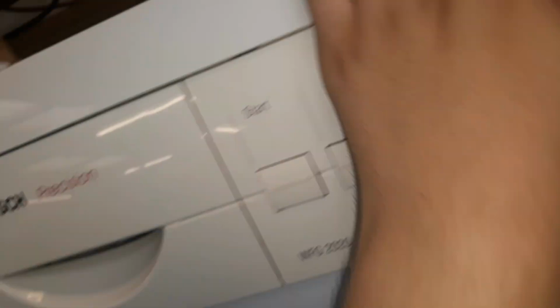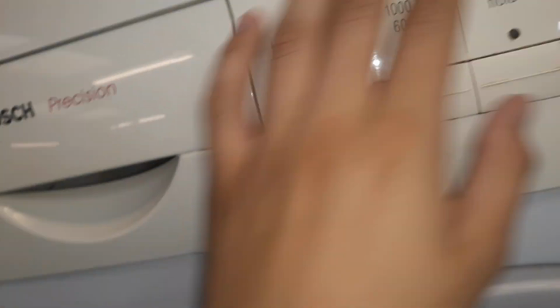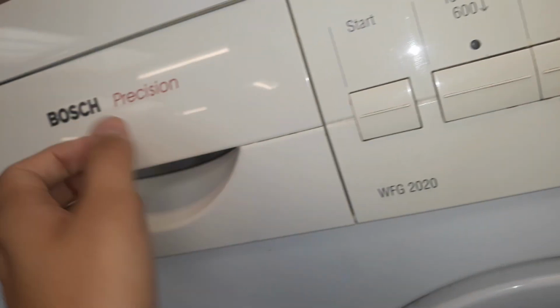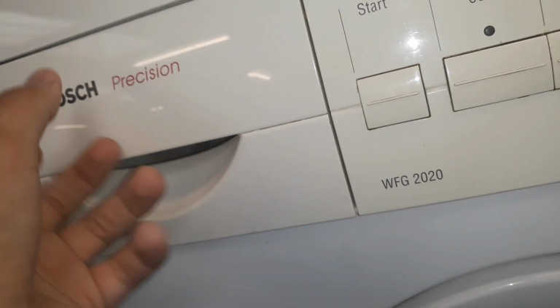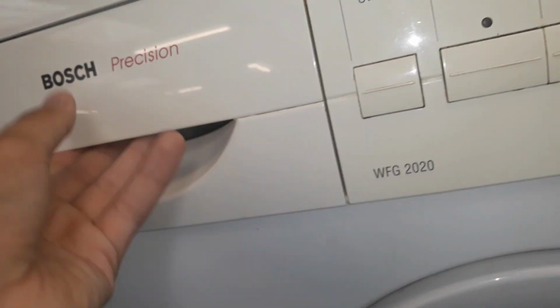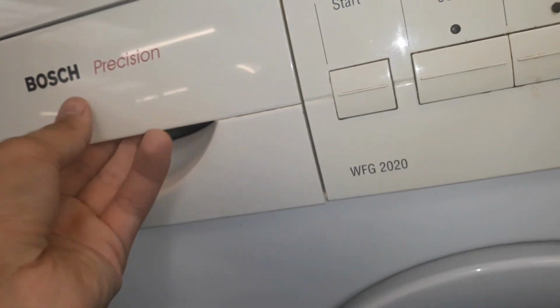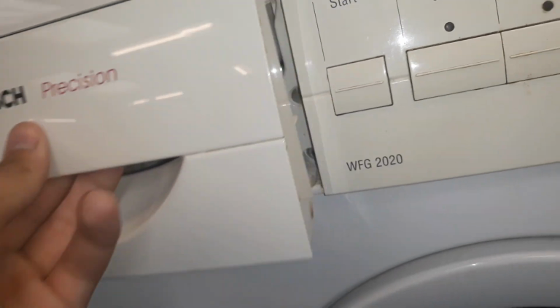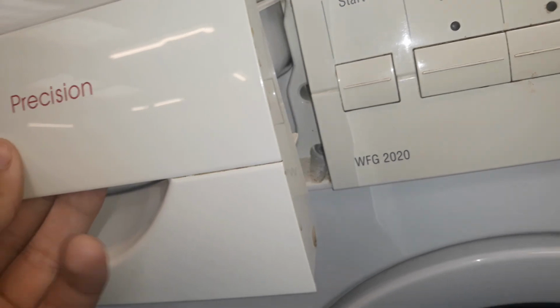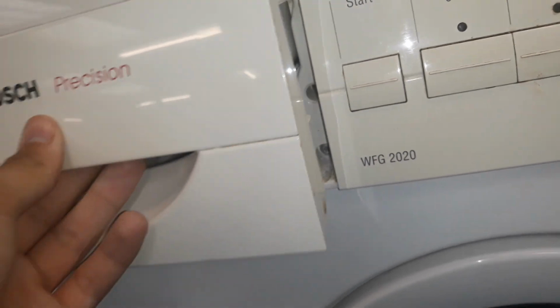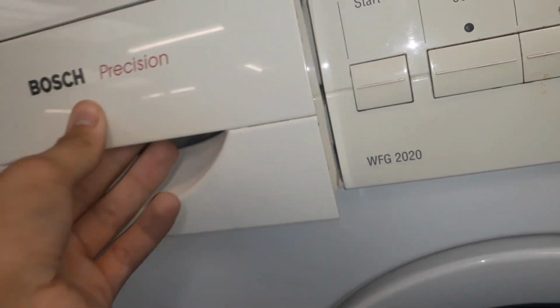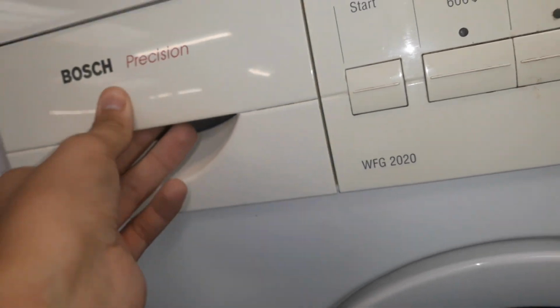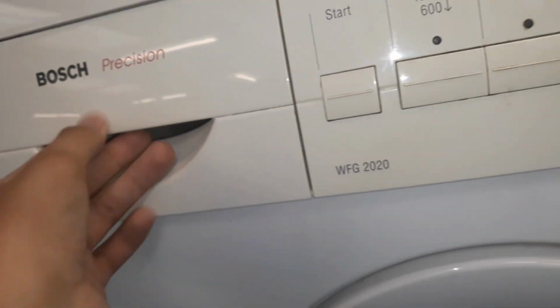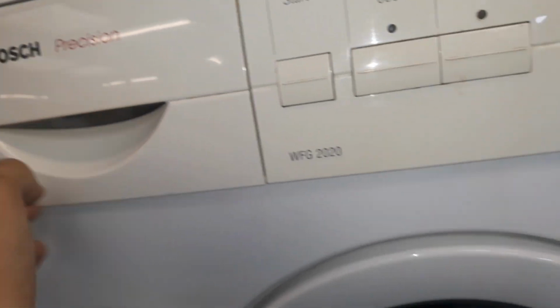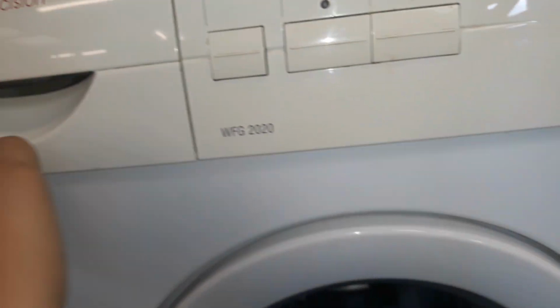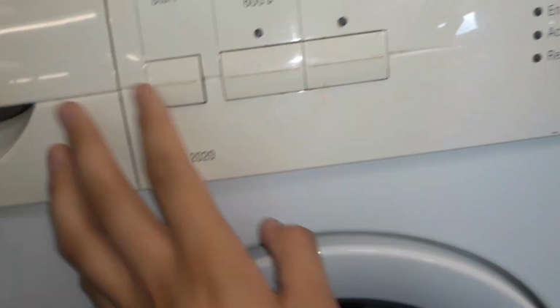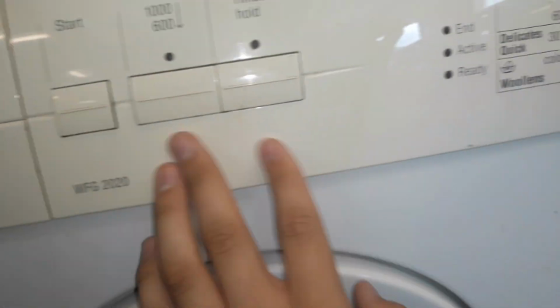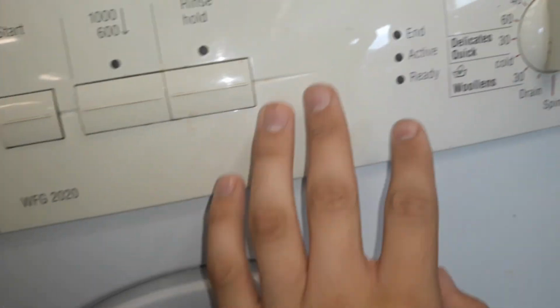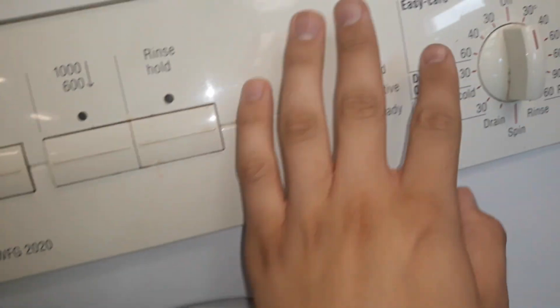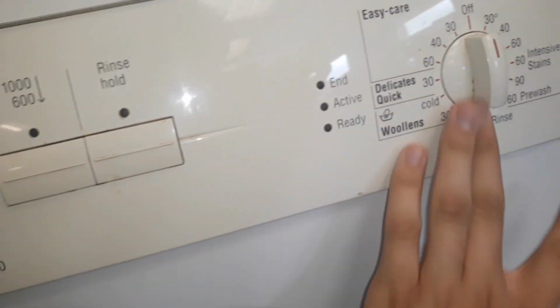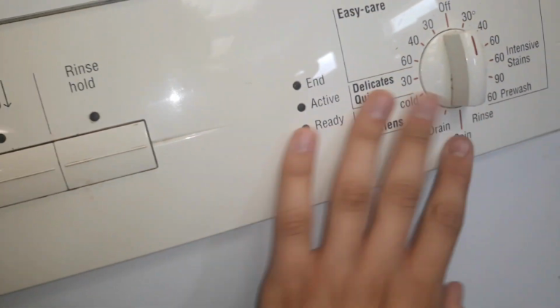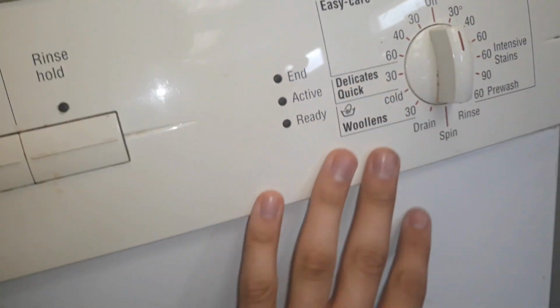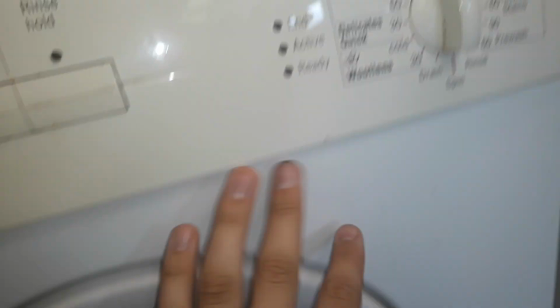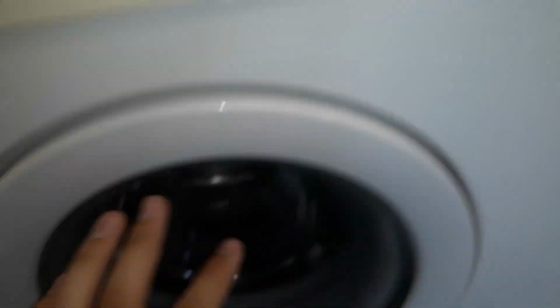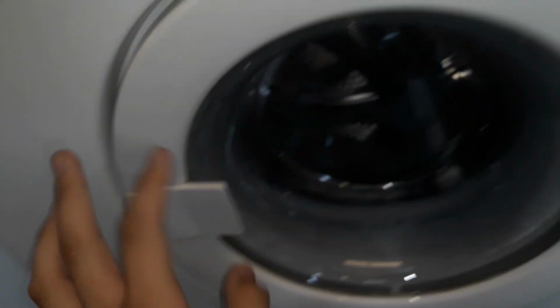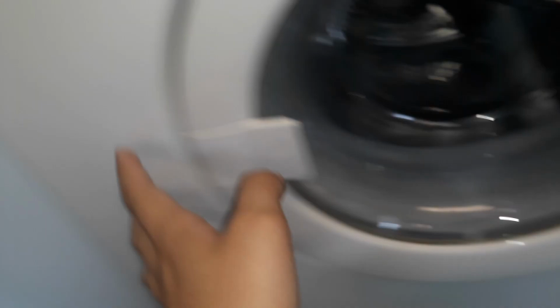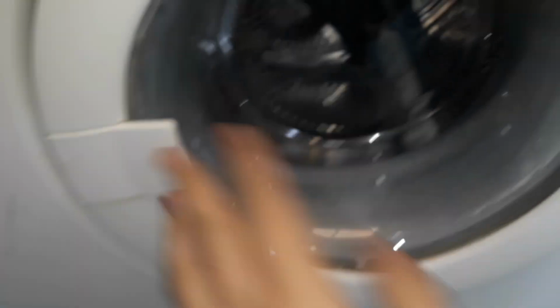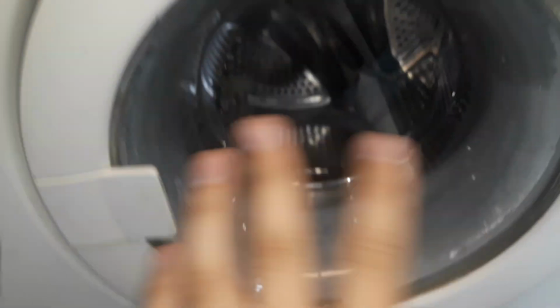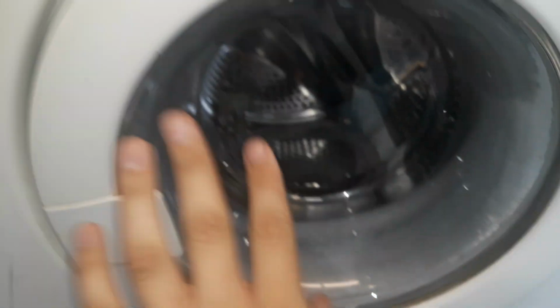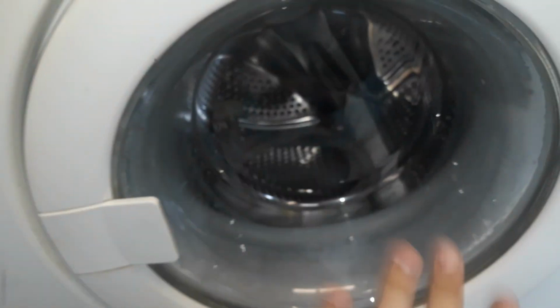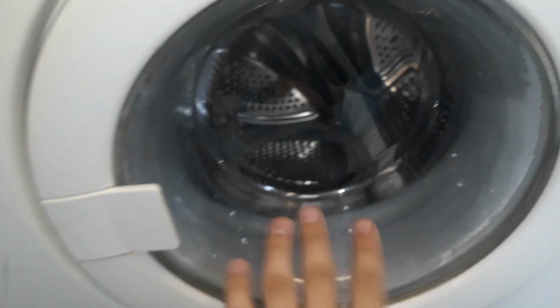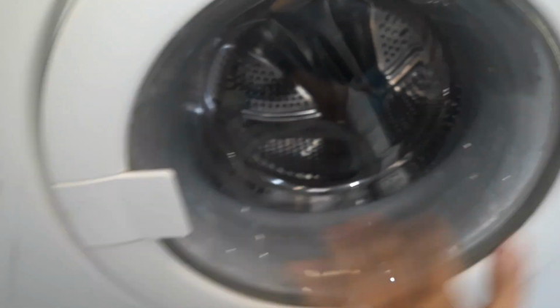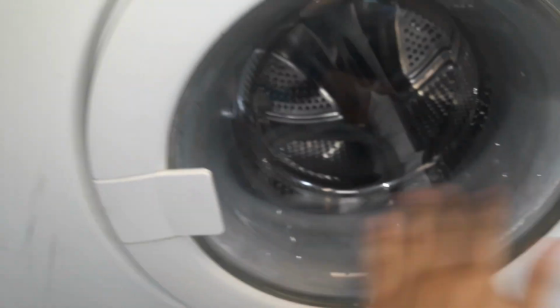It kind of has the newer style fascia but the older style door.